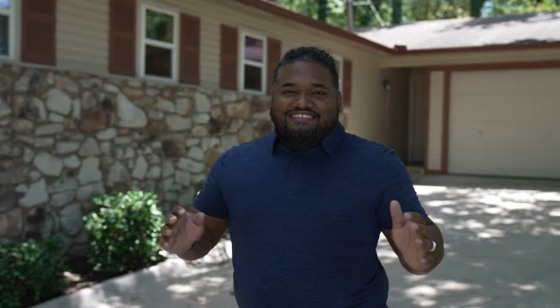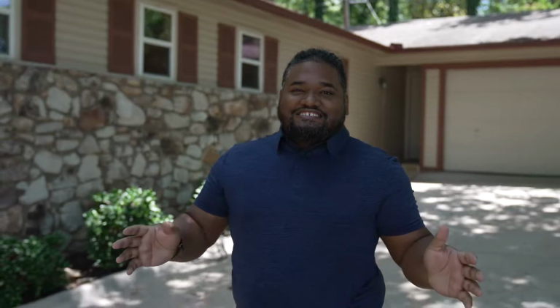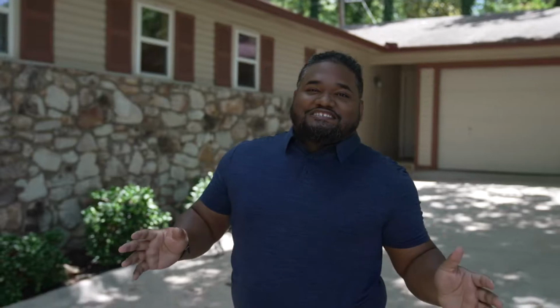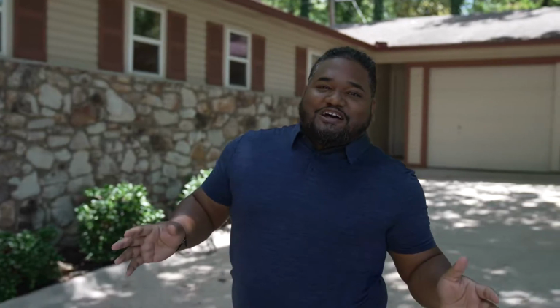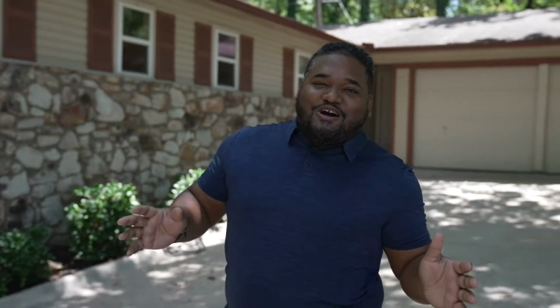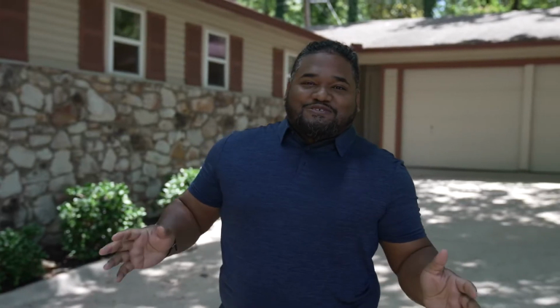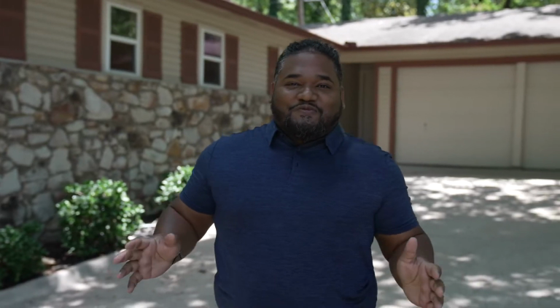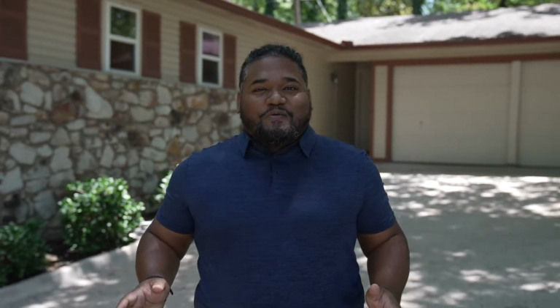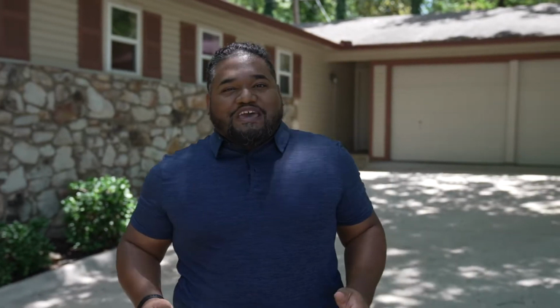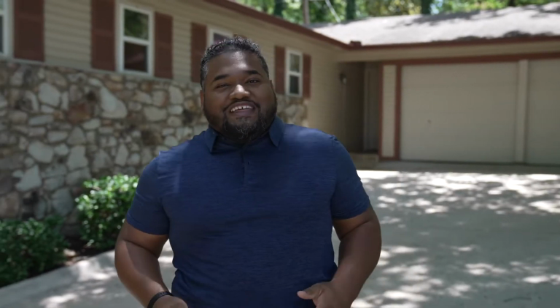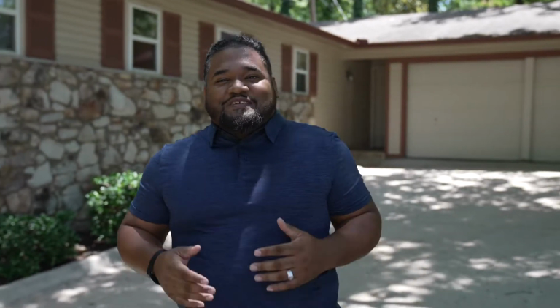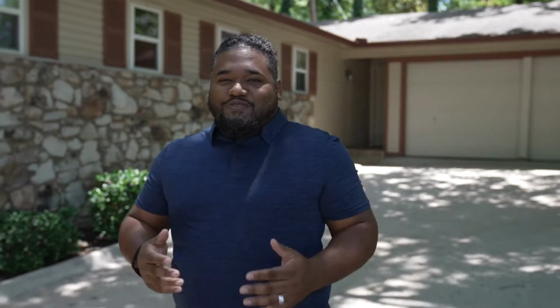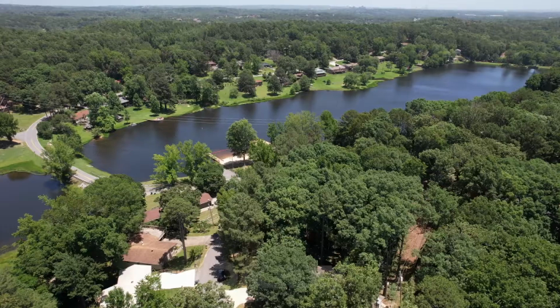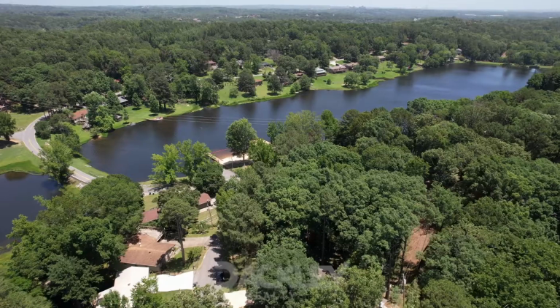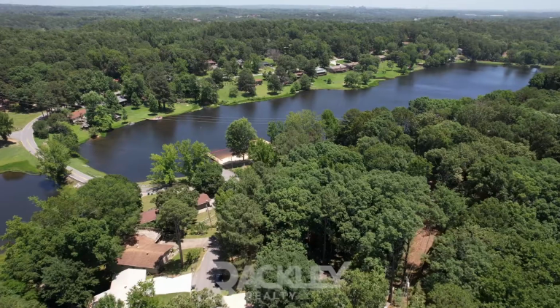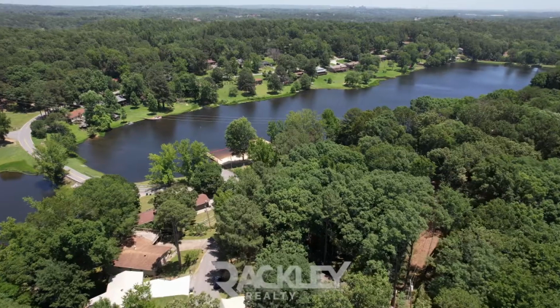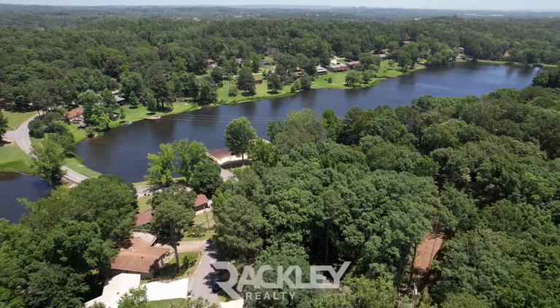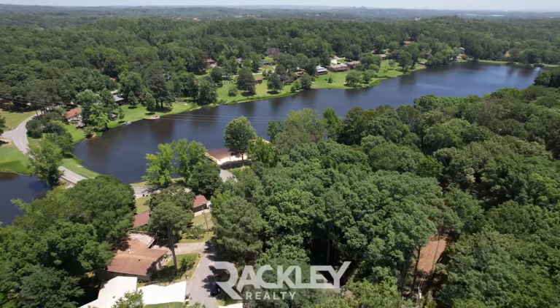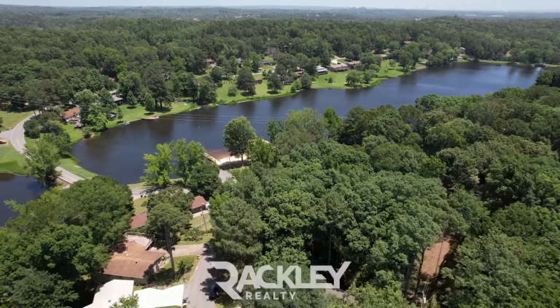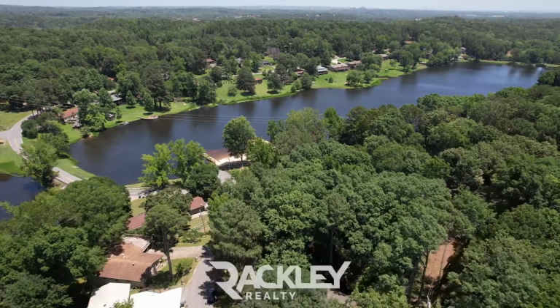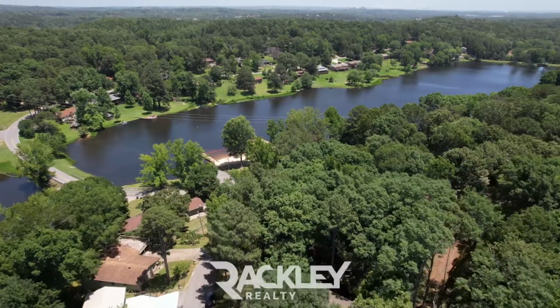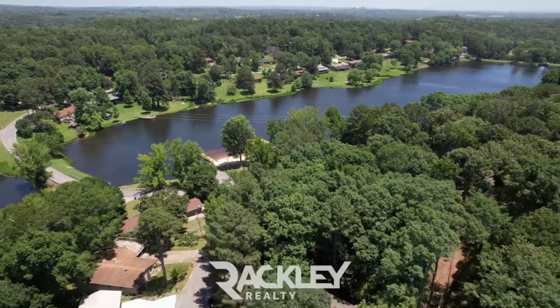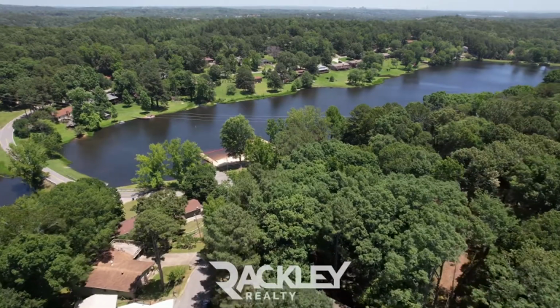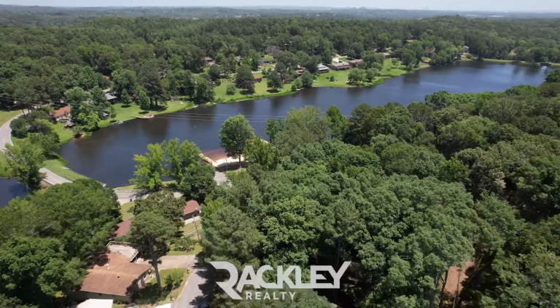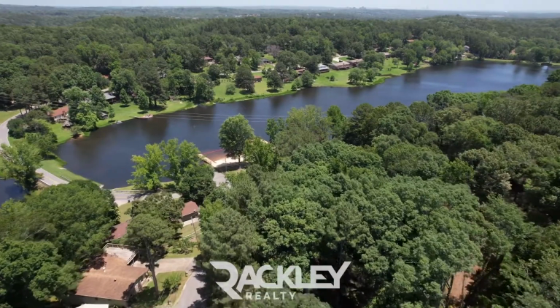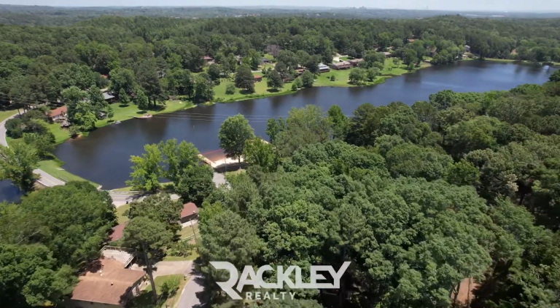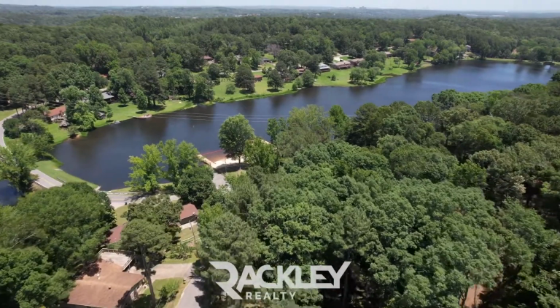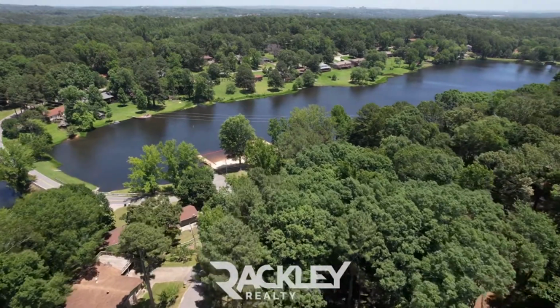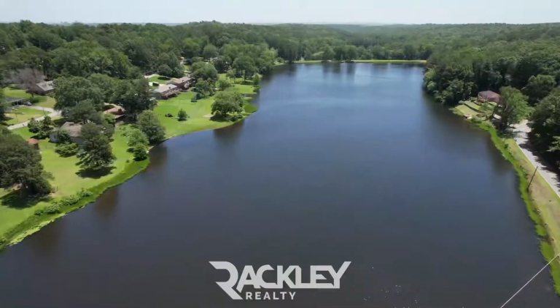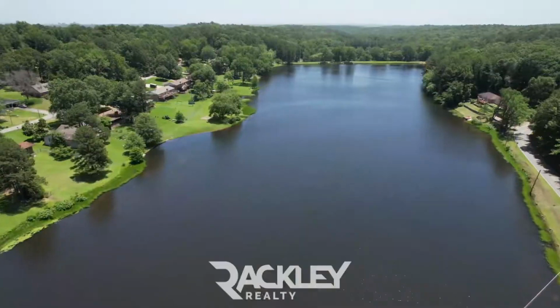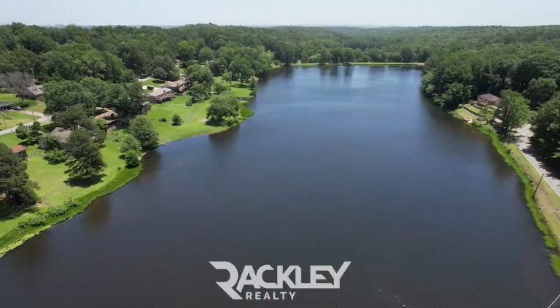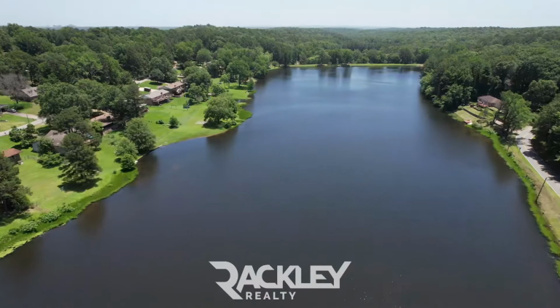This is an awesome four-bed, three-bath in a quiet cul-de-sac on Spring Valley Manor.